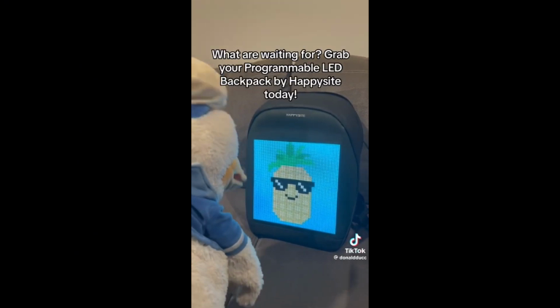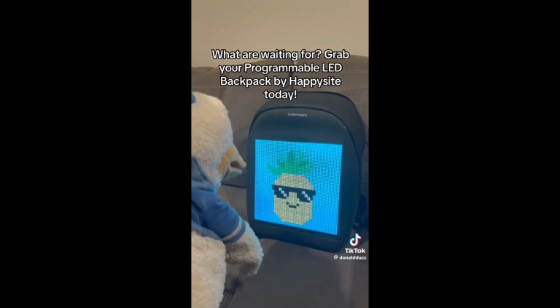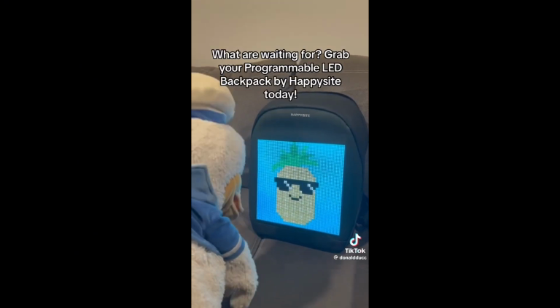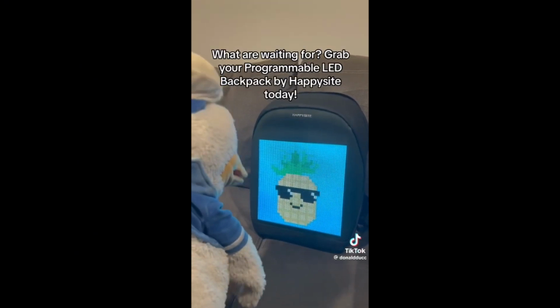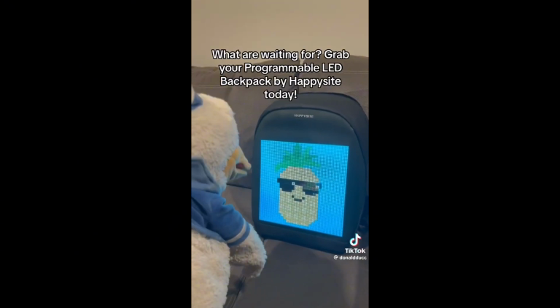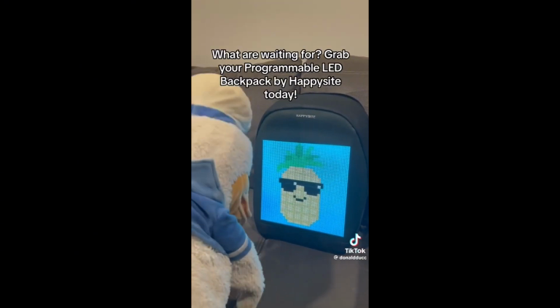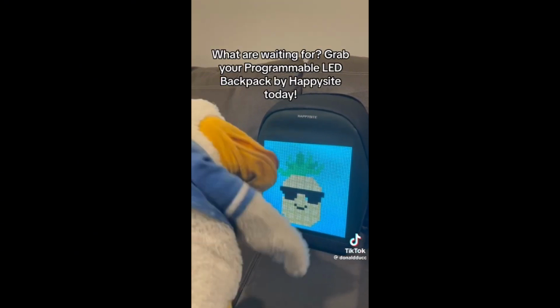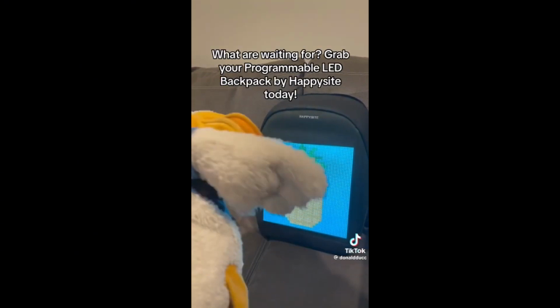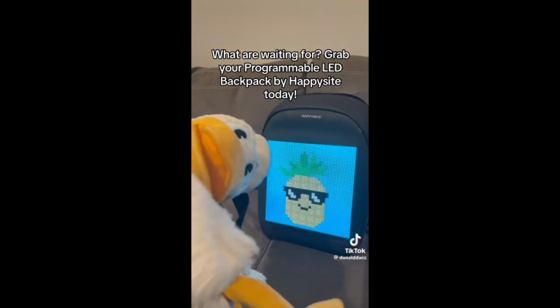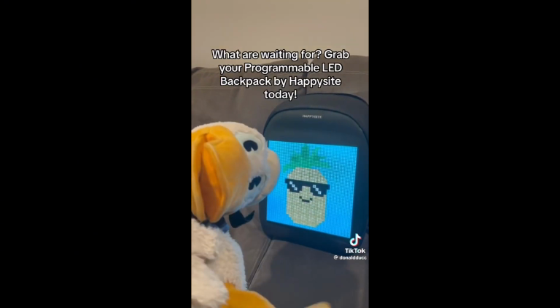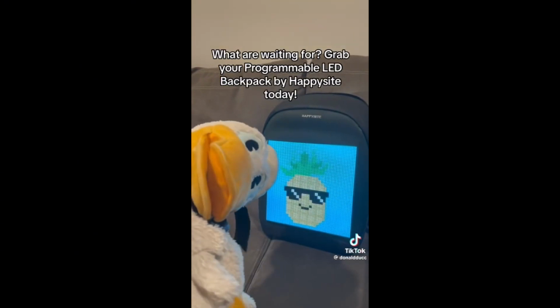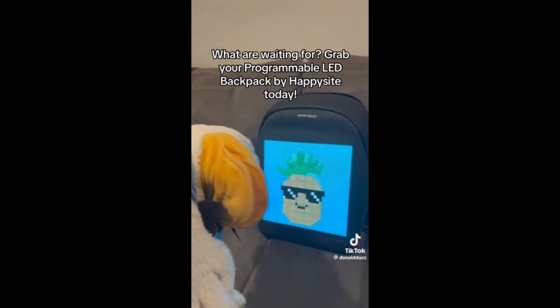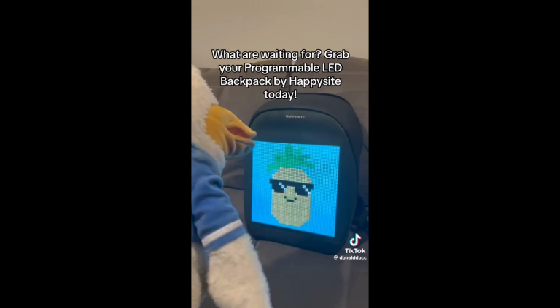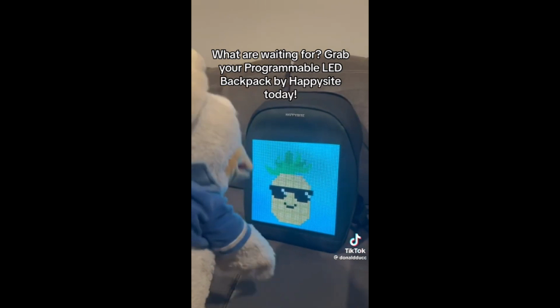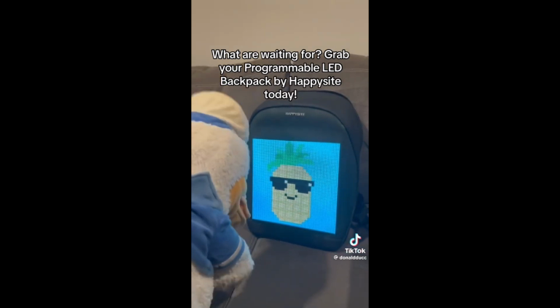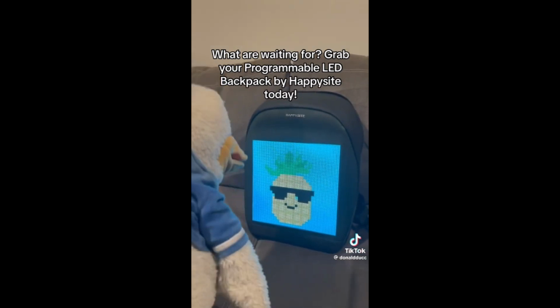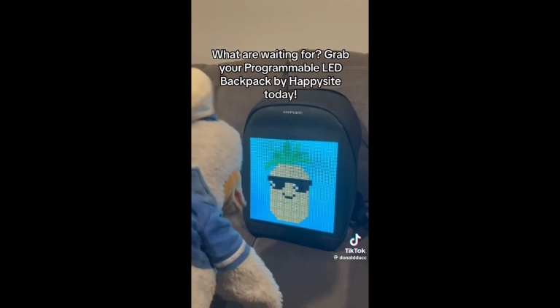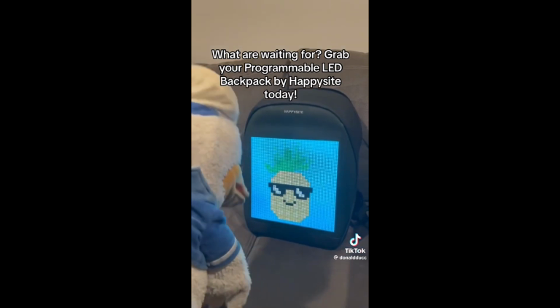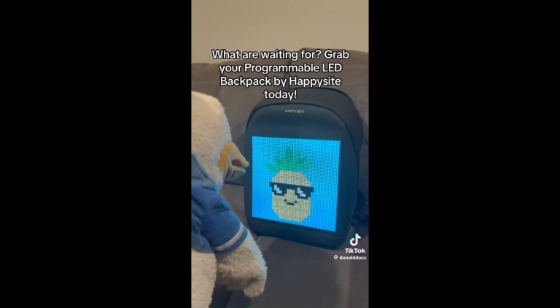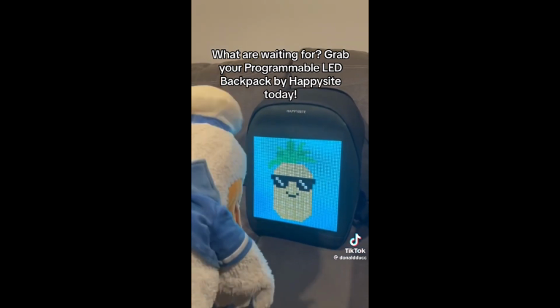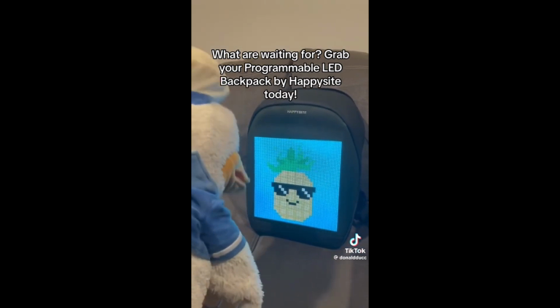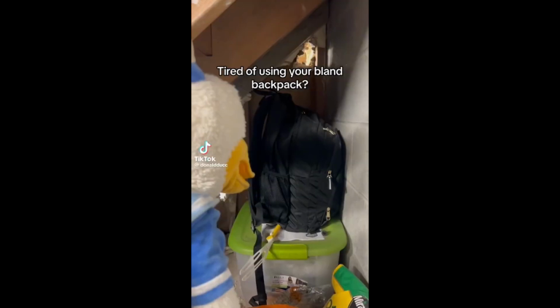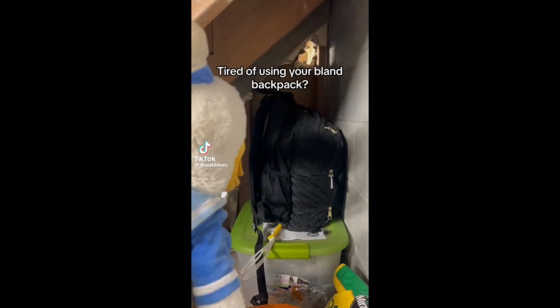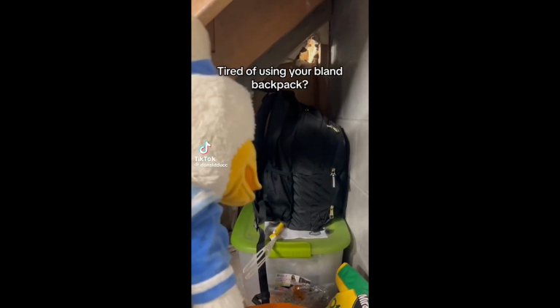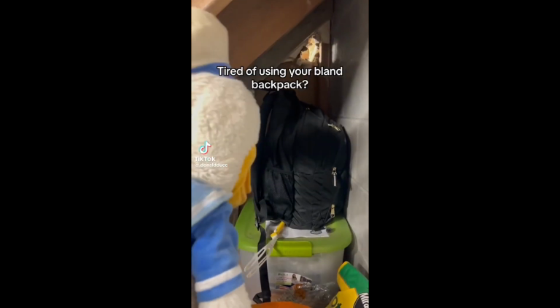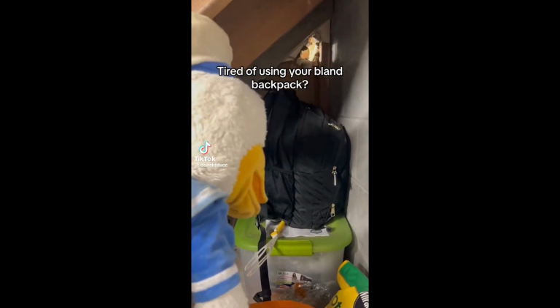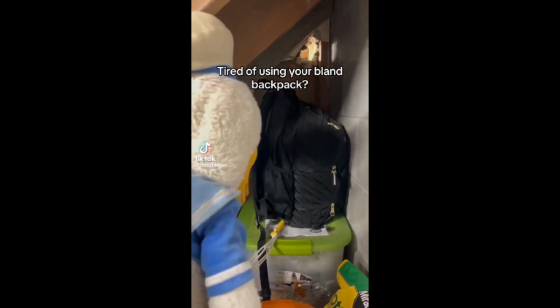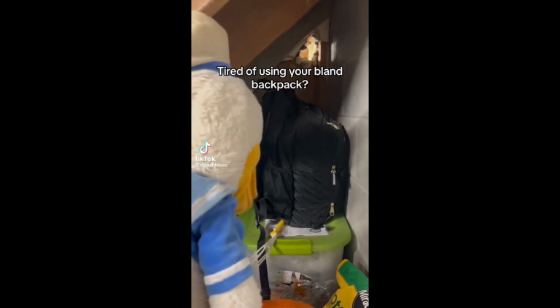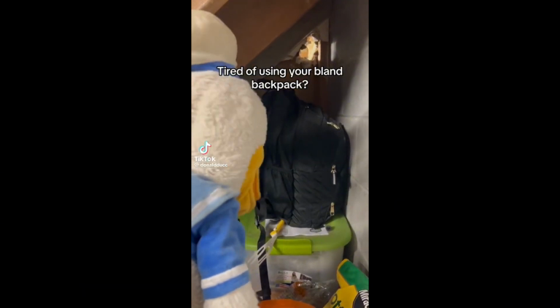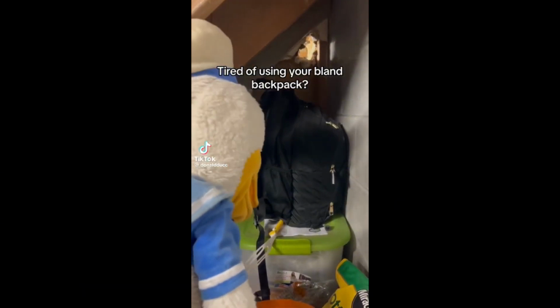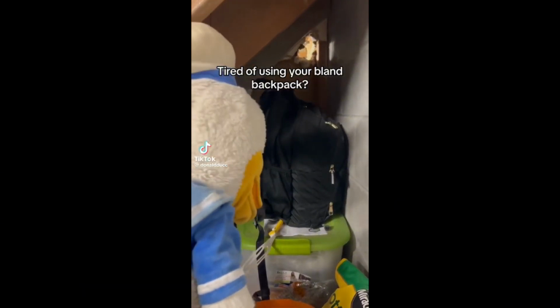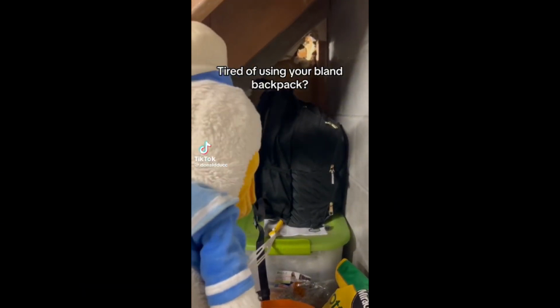Grab your programmable LED backpack by Happysight today.